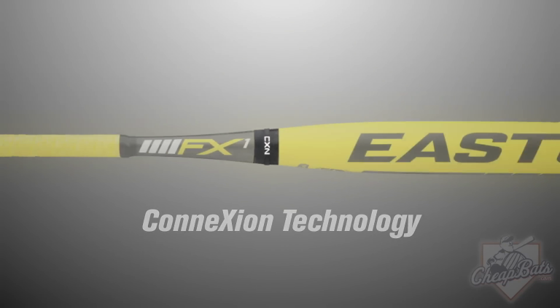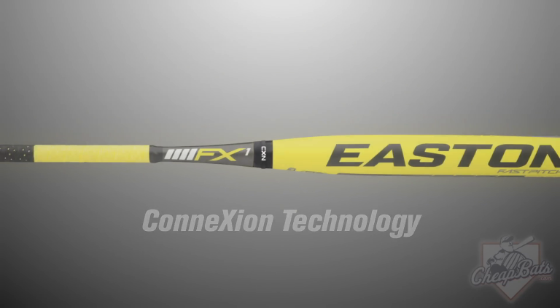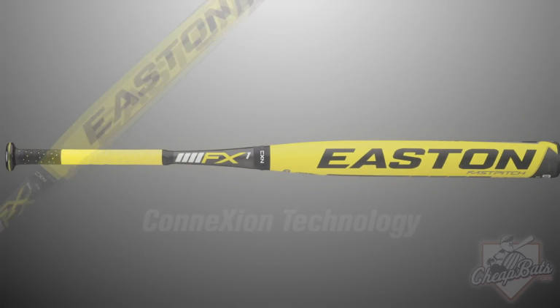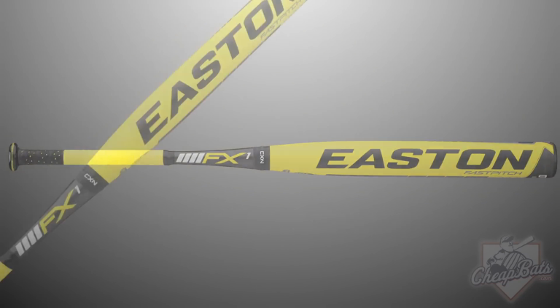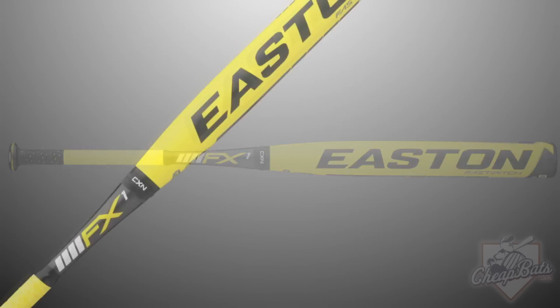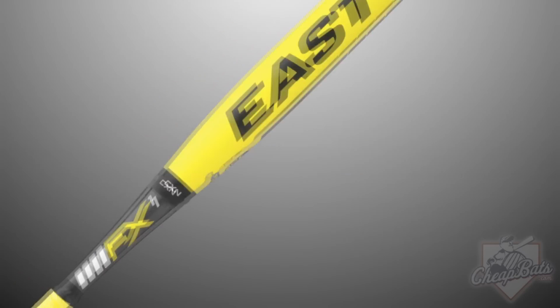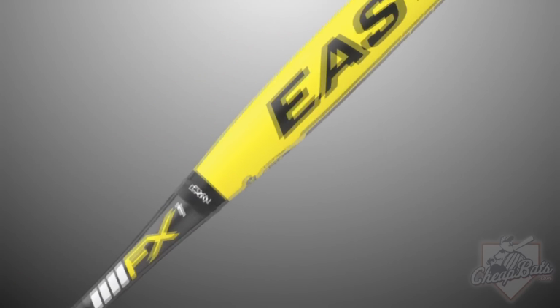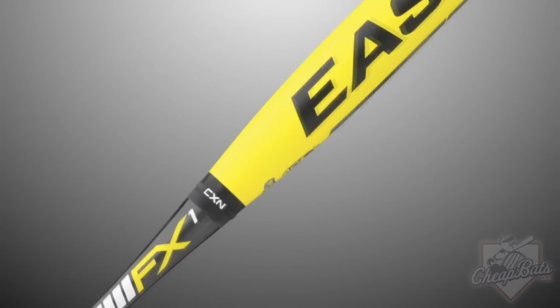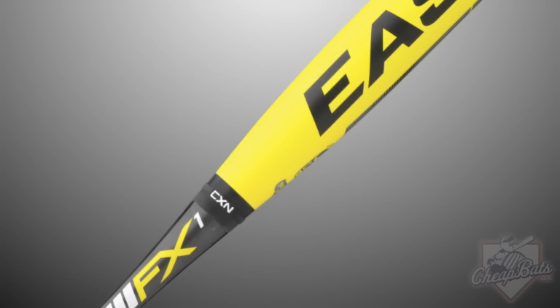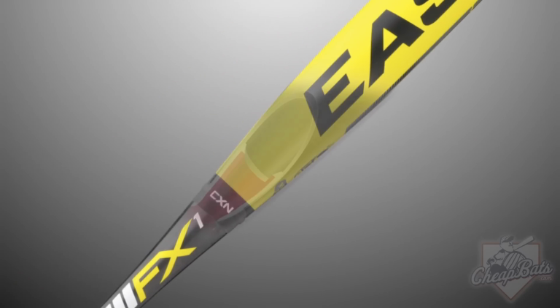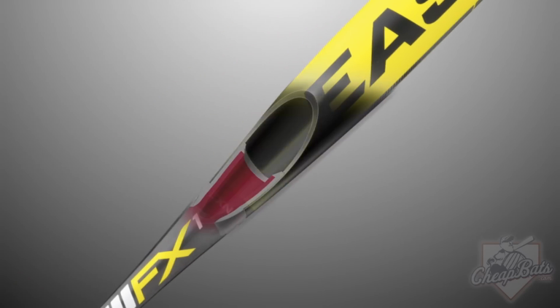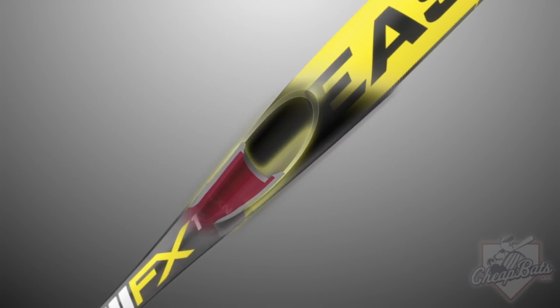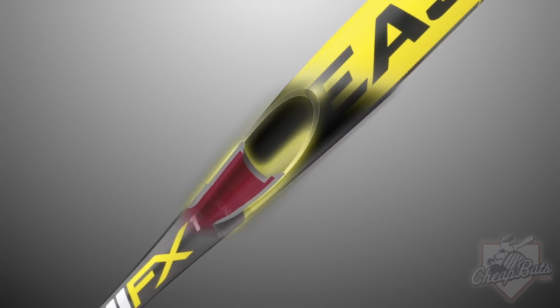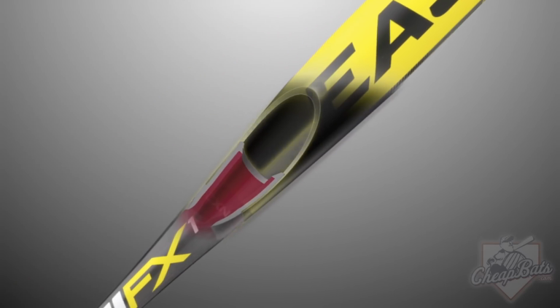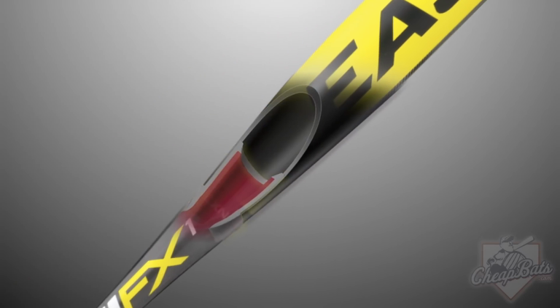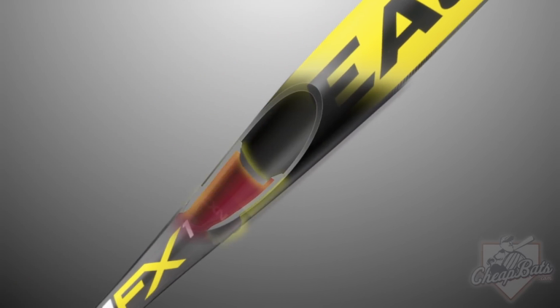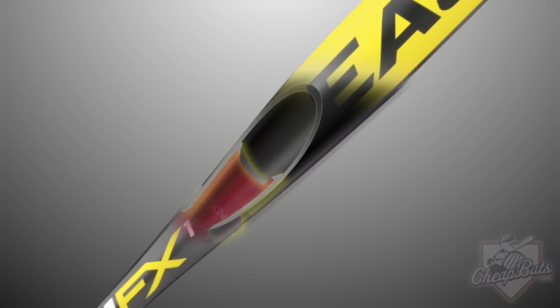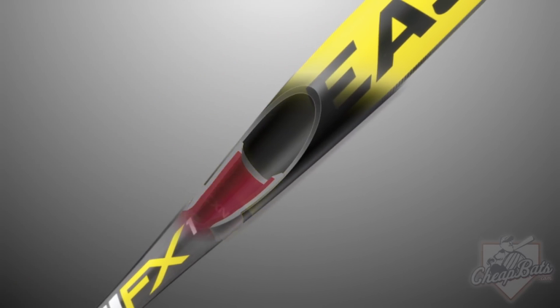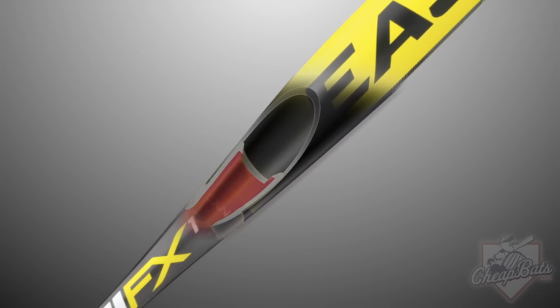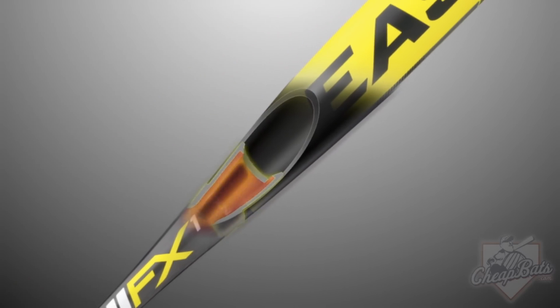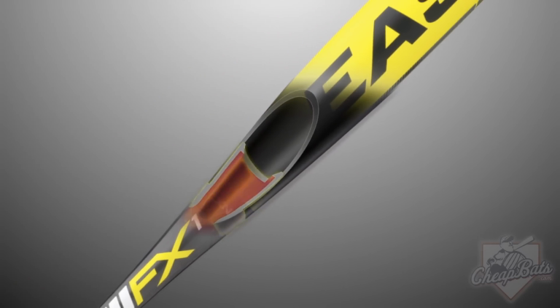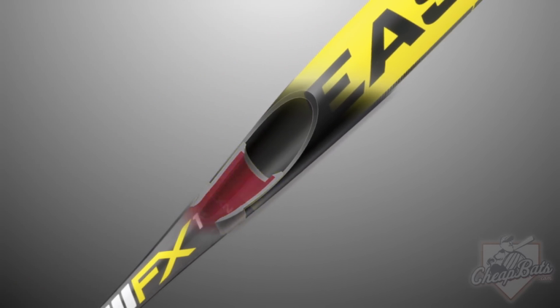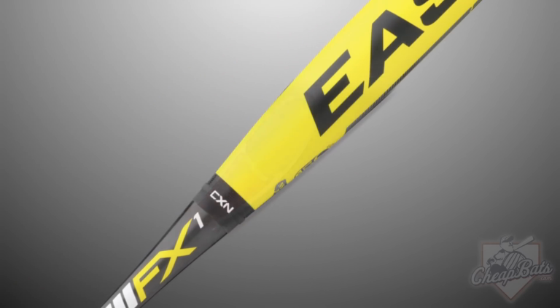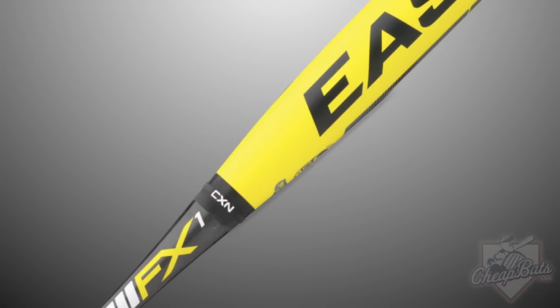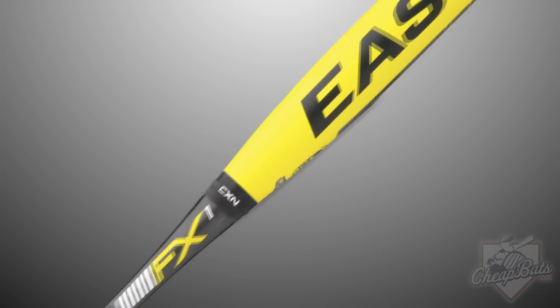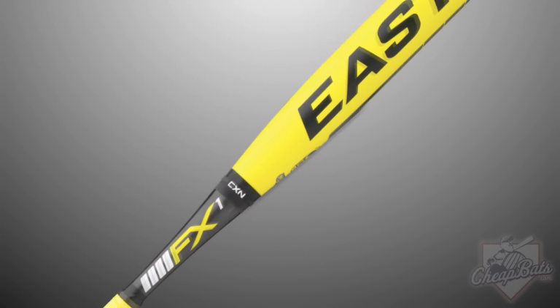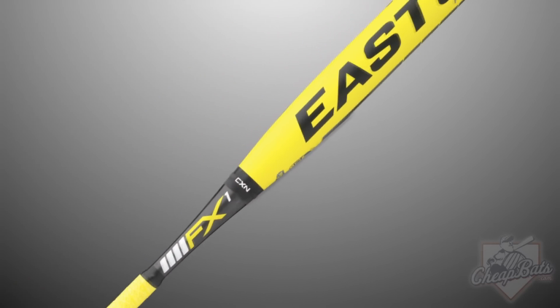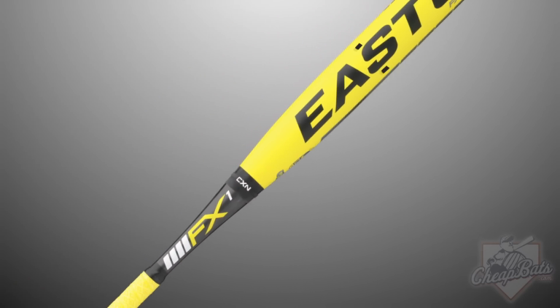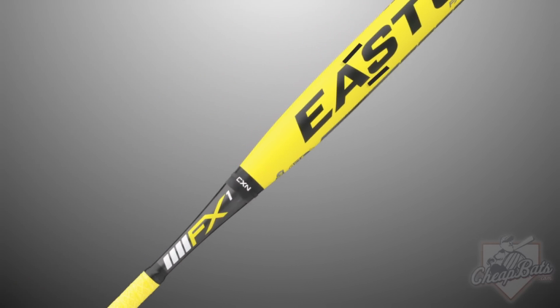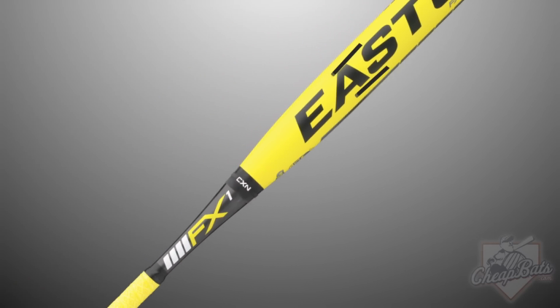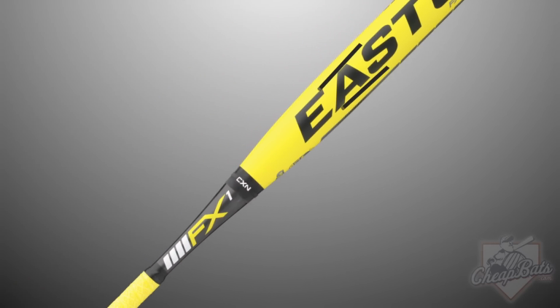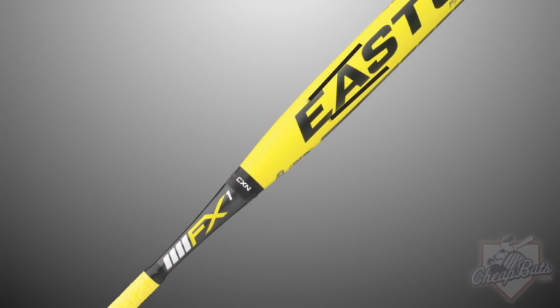This hinged technology offers efficient energy transfer while isolating the handle from the barrel, killing vibration and sting.